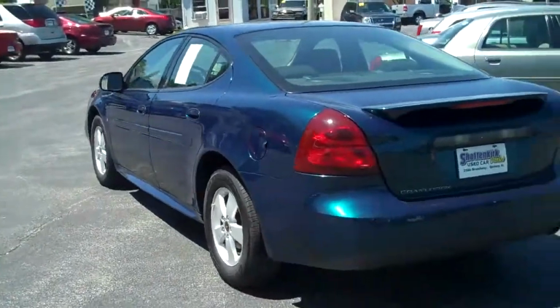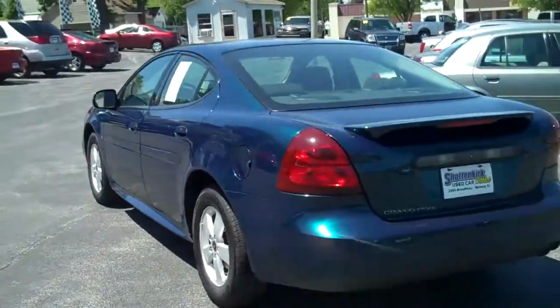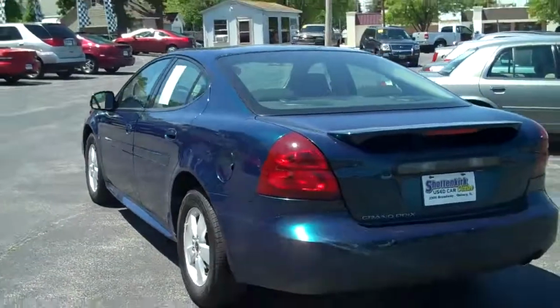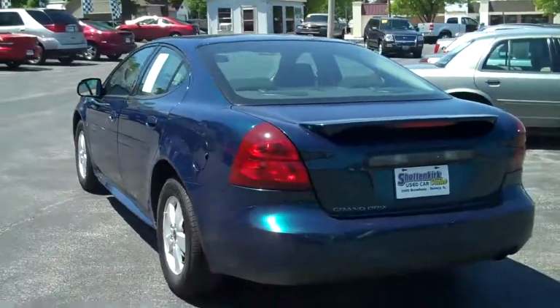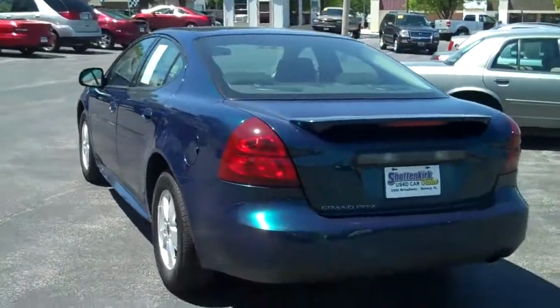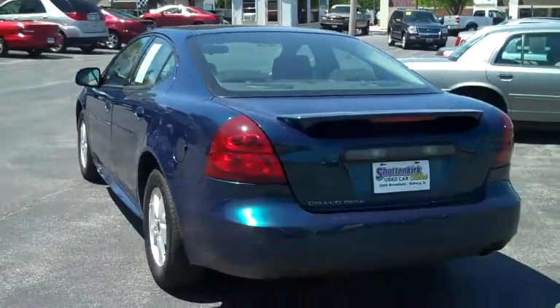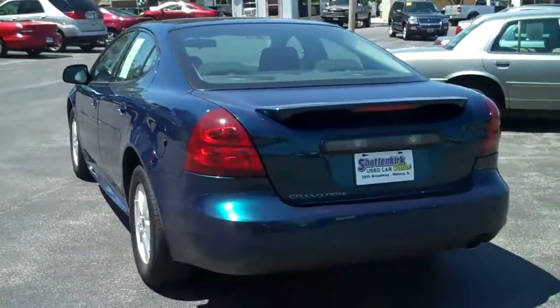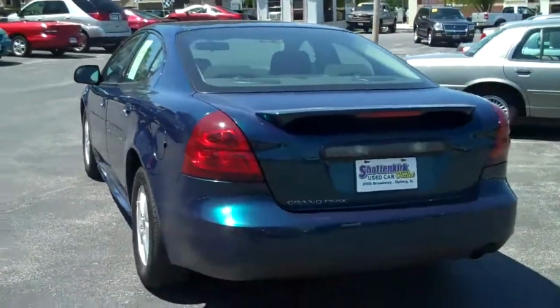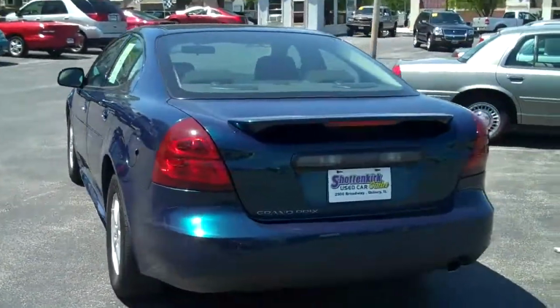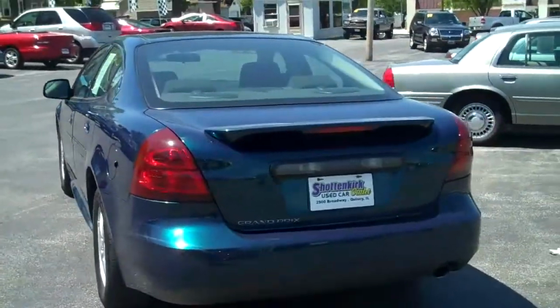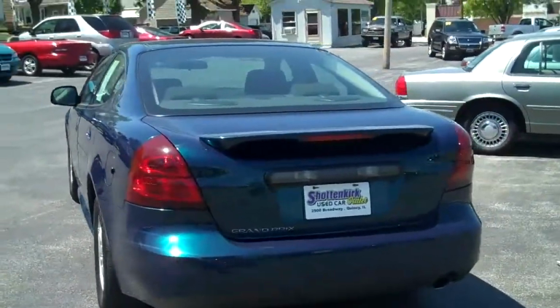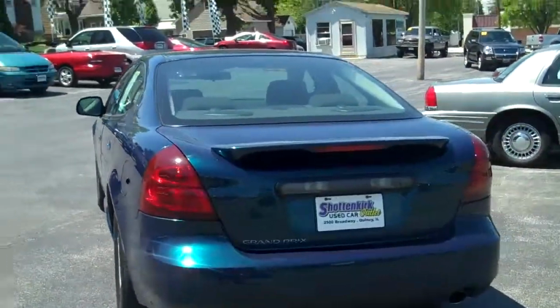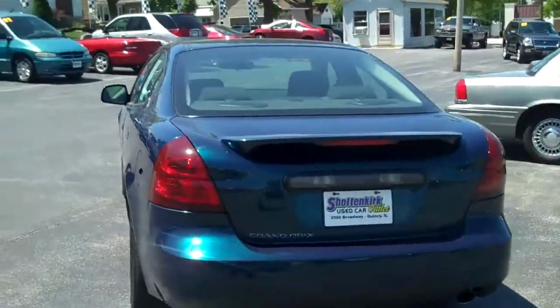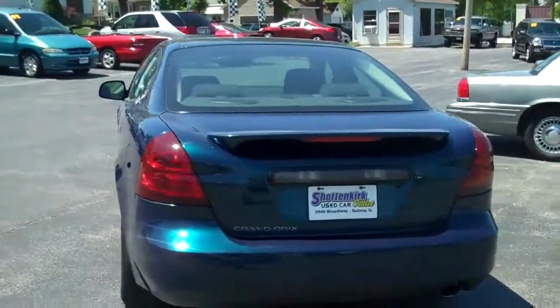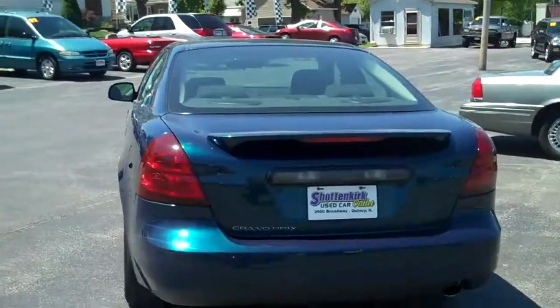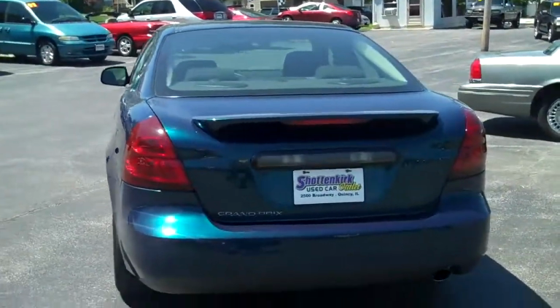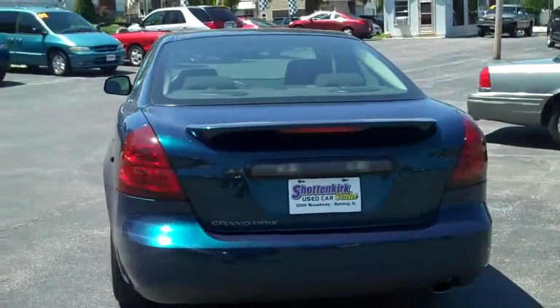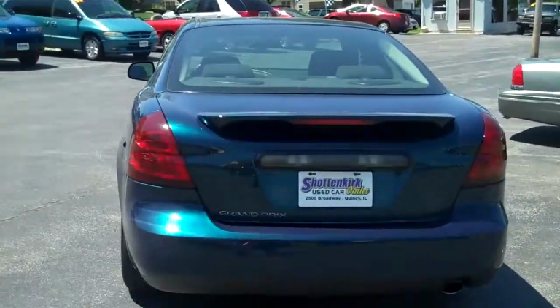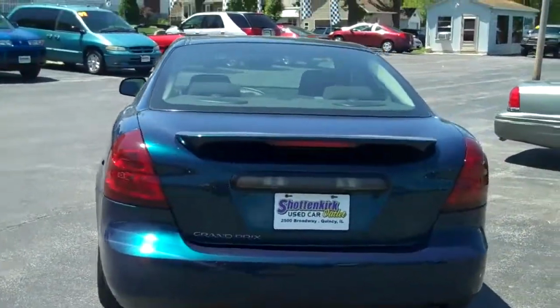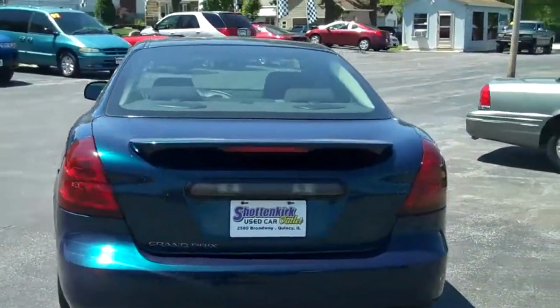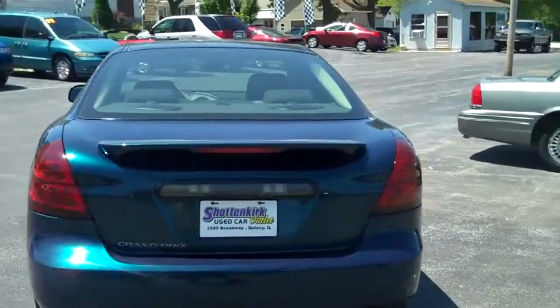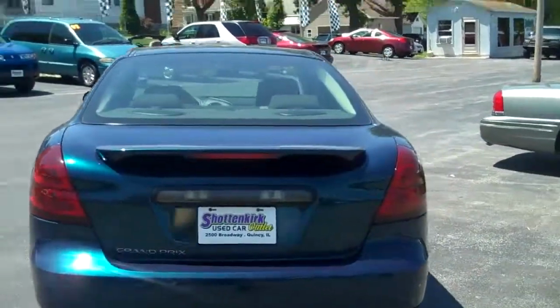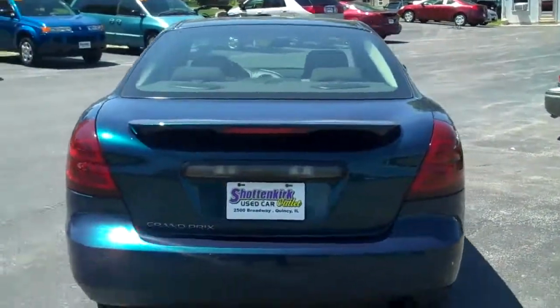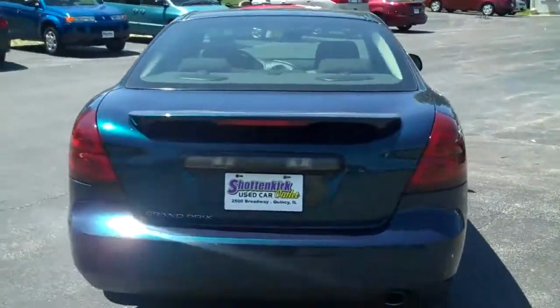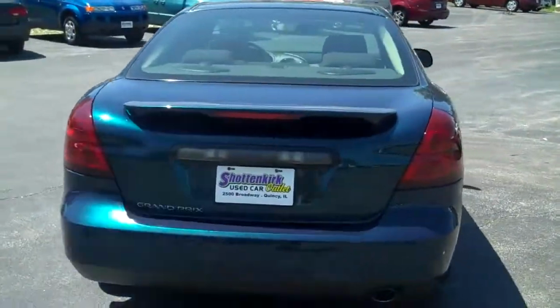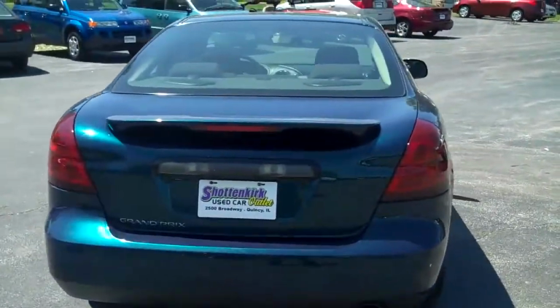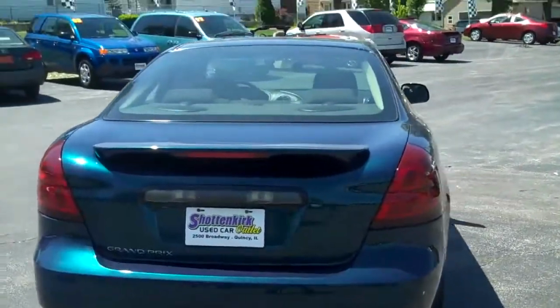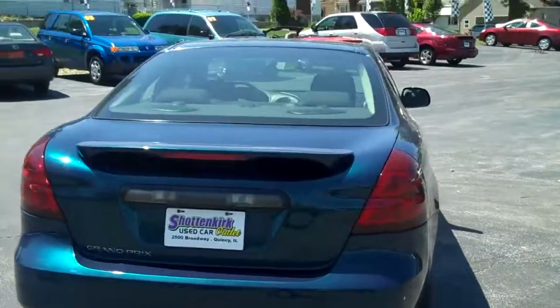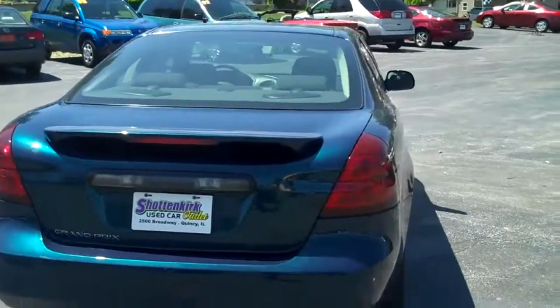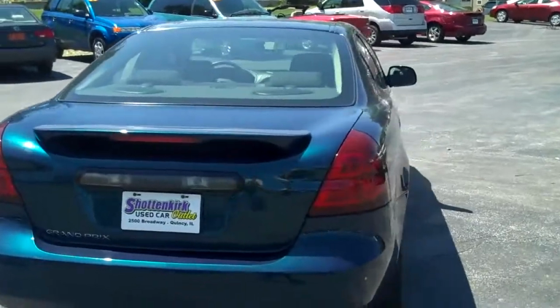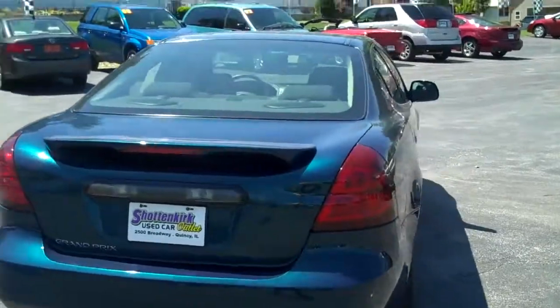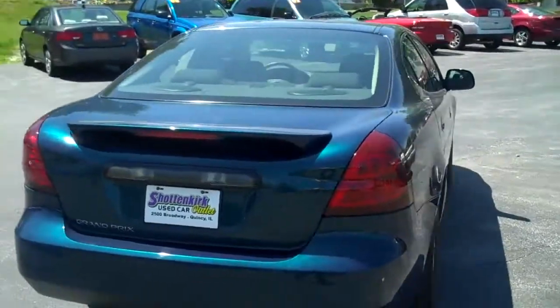This vehicle has passed inspection in our service department, so it's ready for immediate delivery.